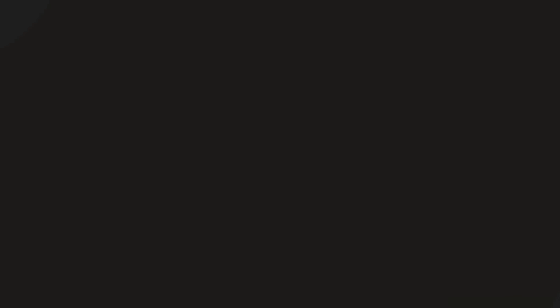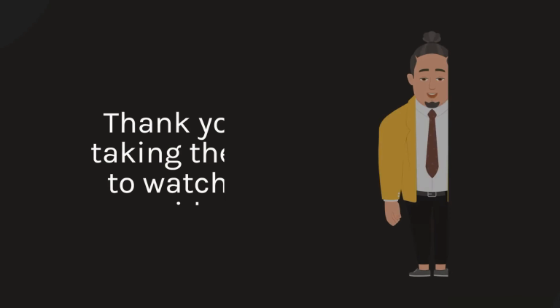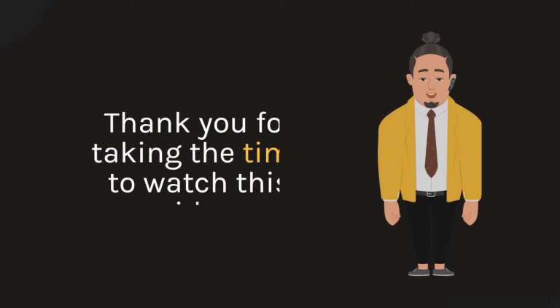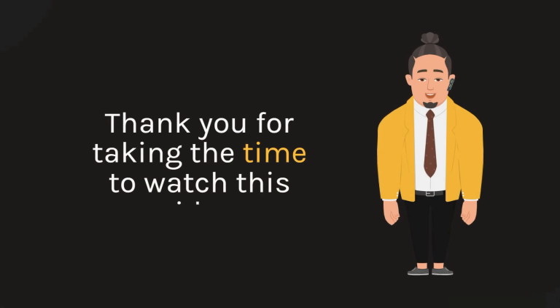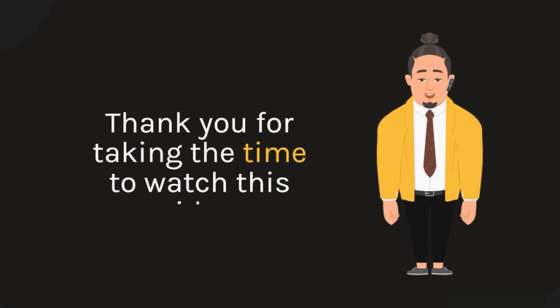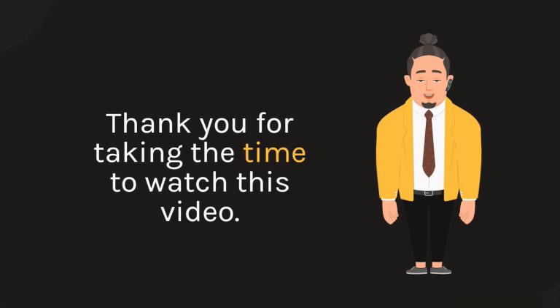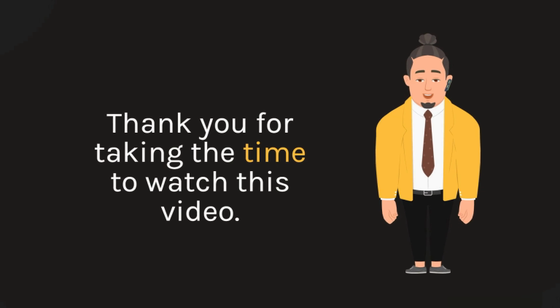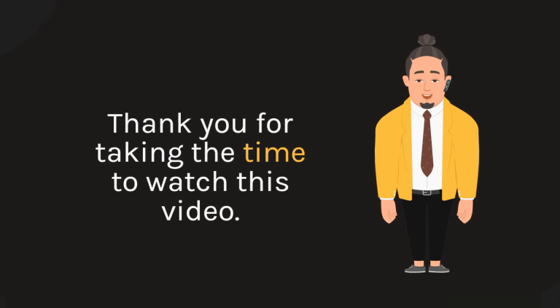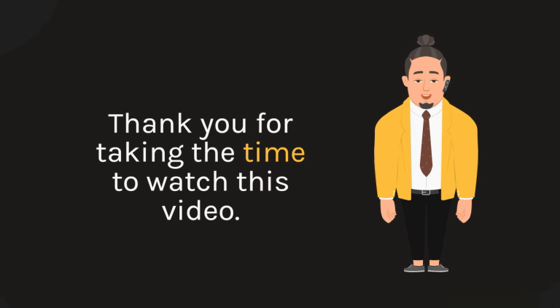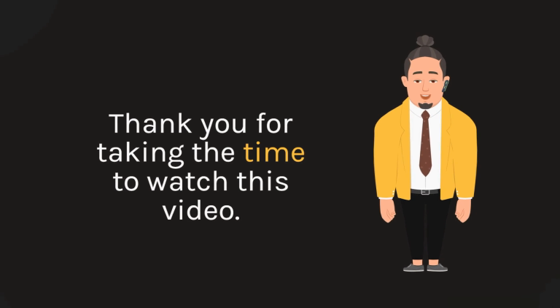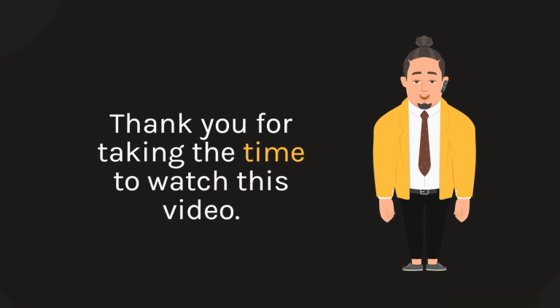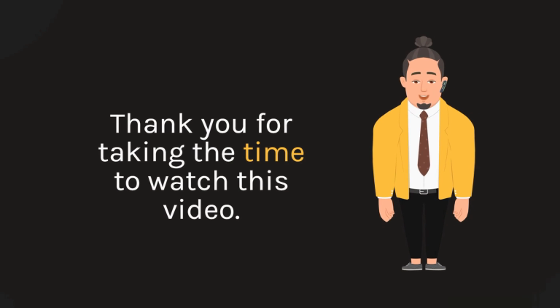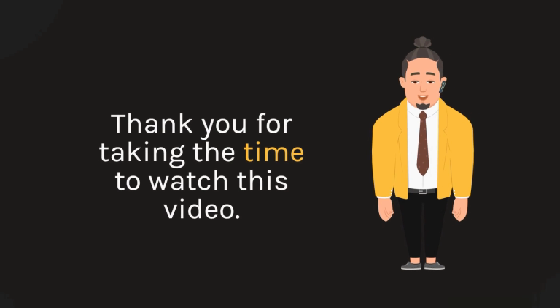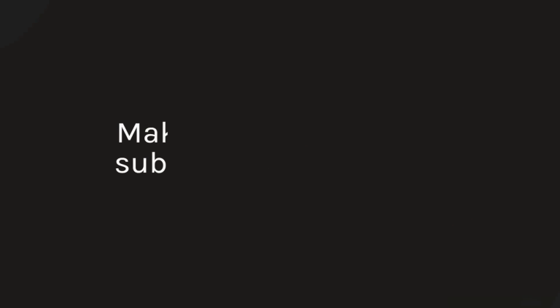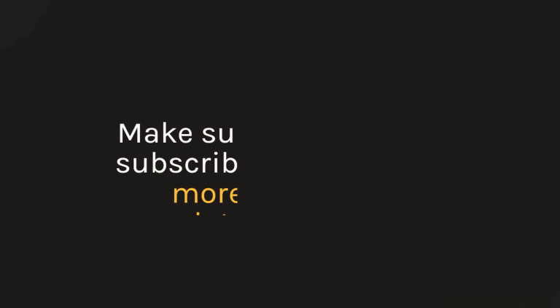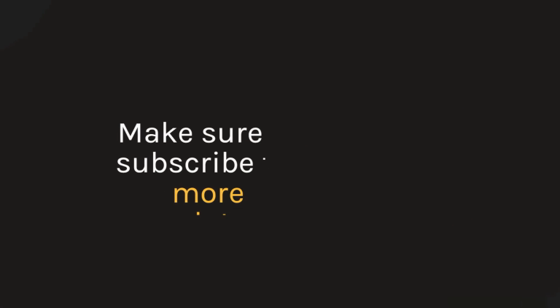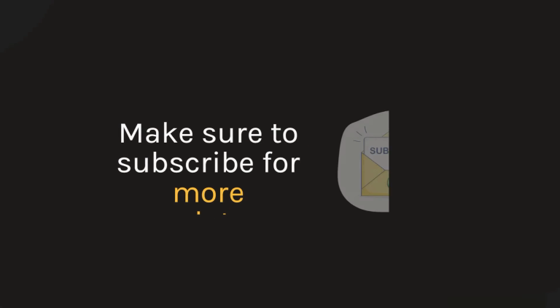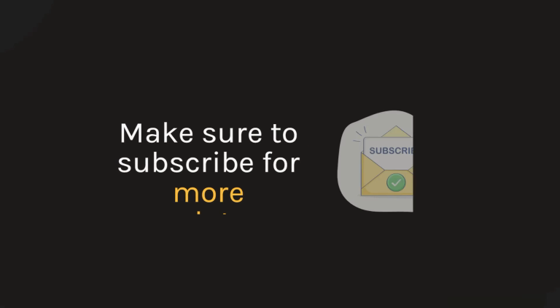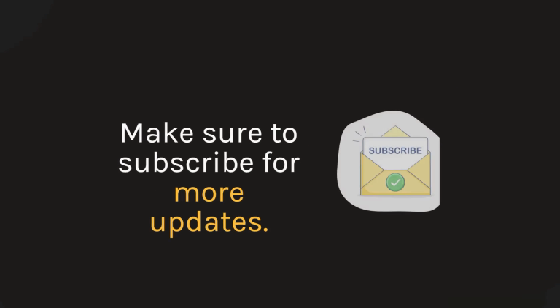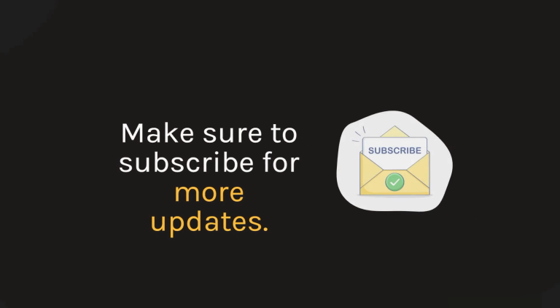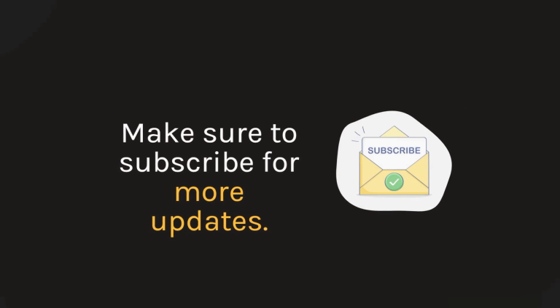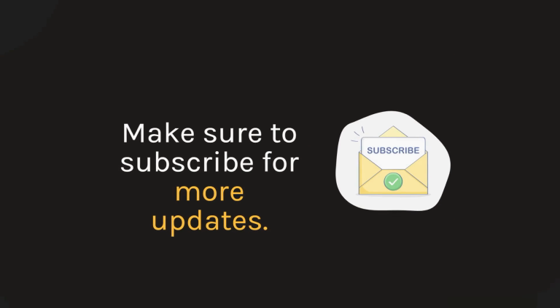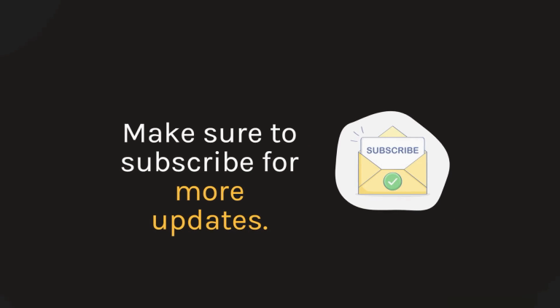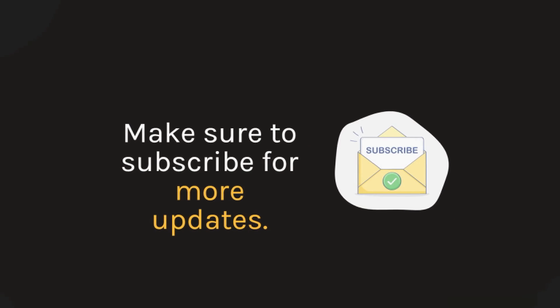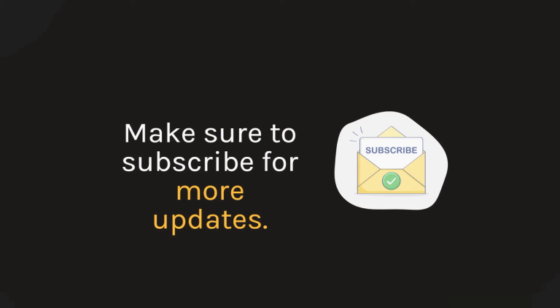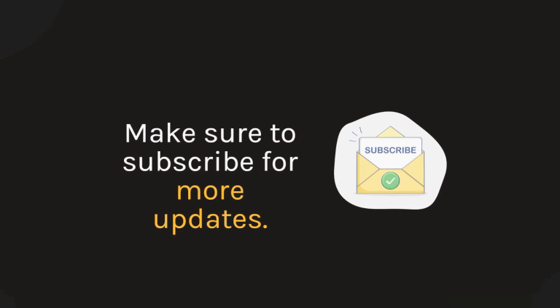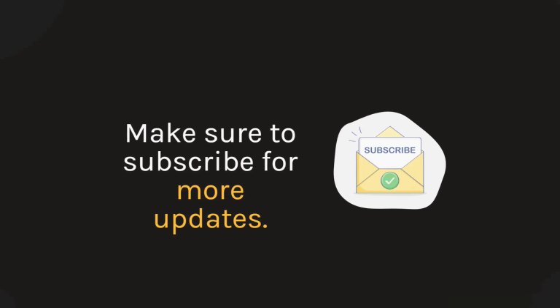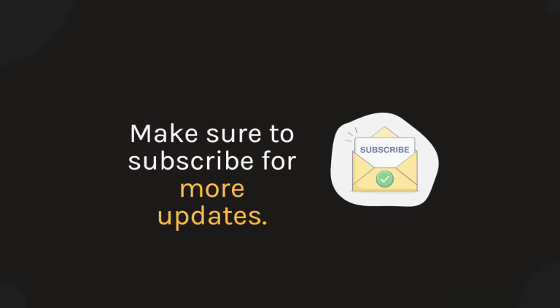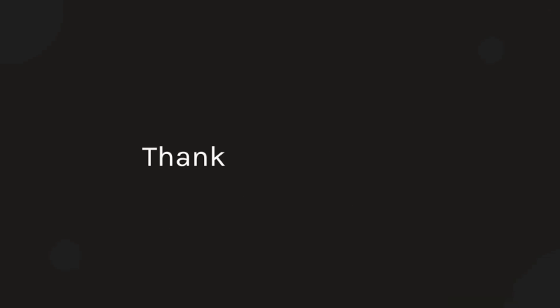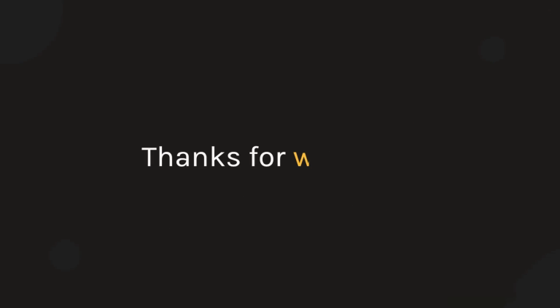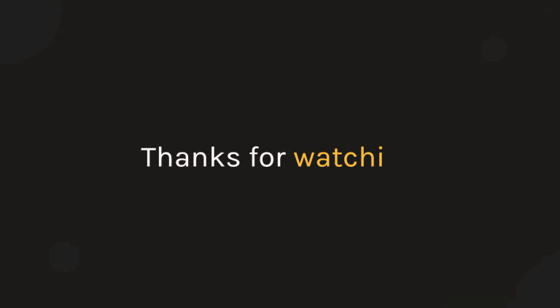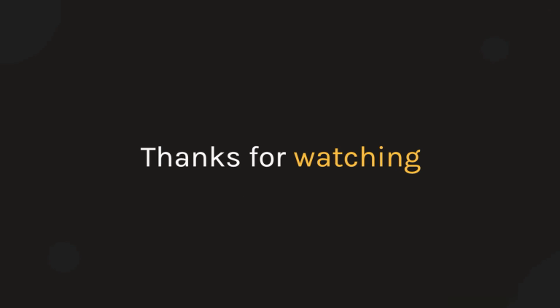Thank you for taking the time to watch this video. Make sure to subscribe for more updates. Thanks for watching!